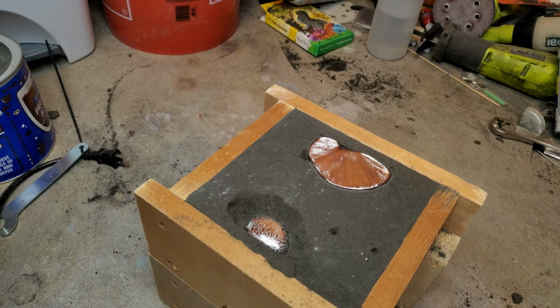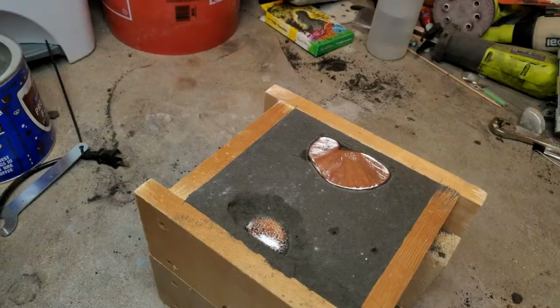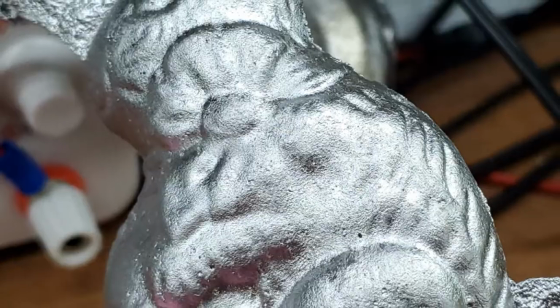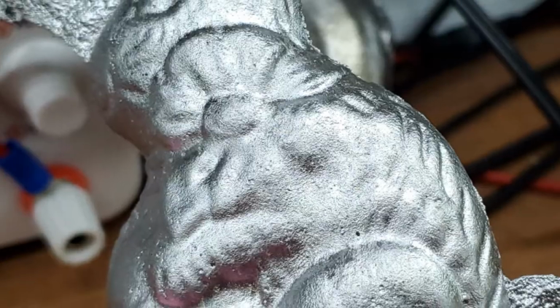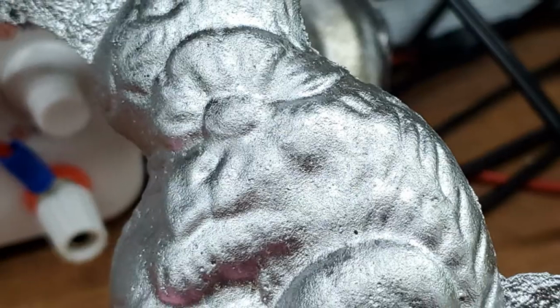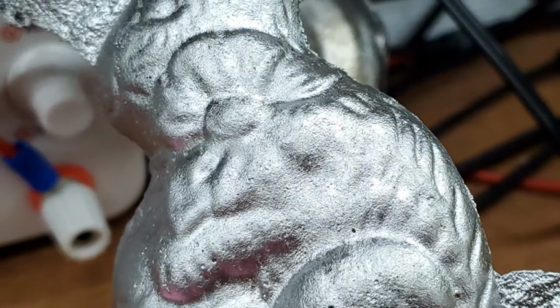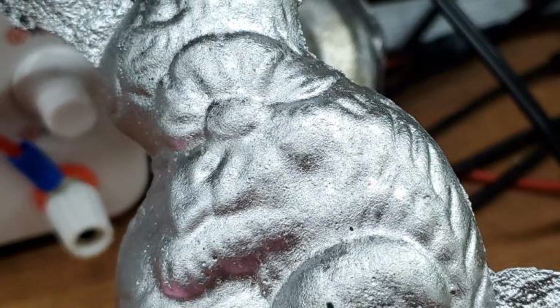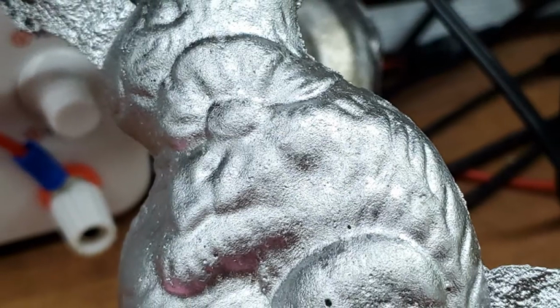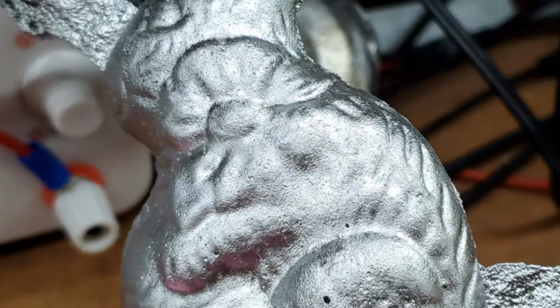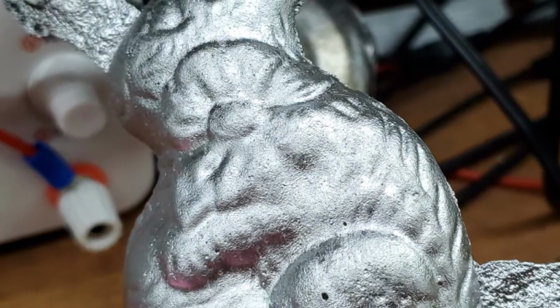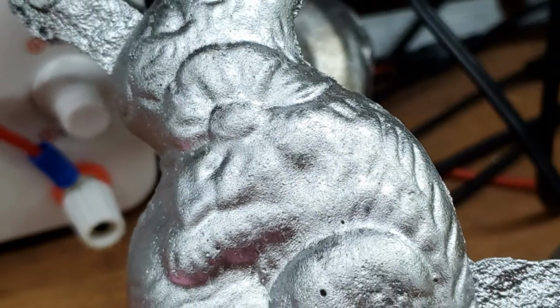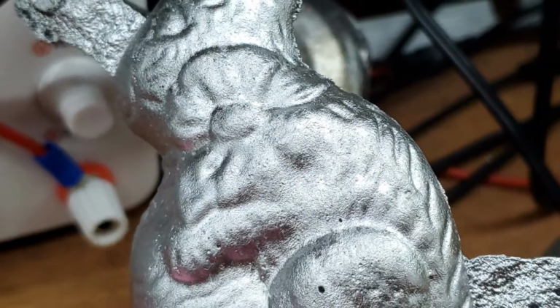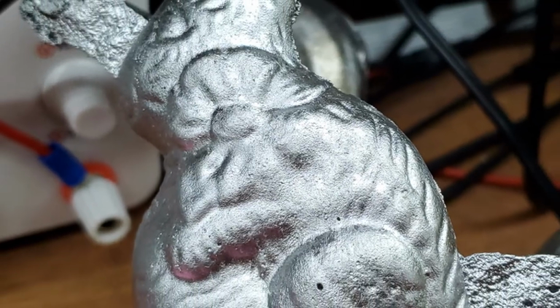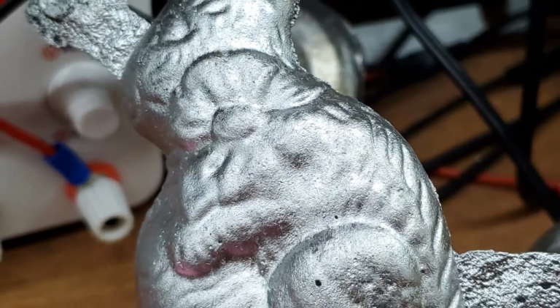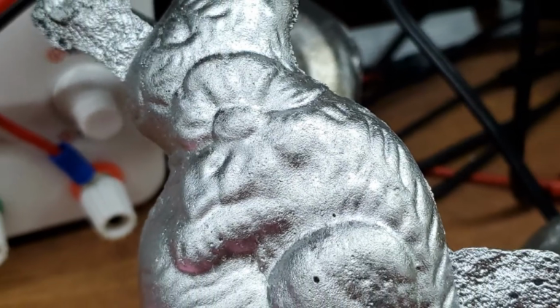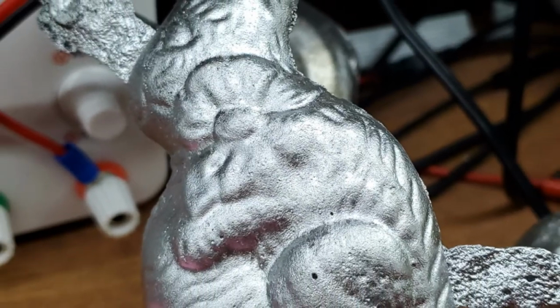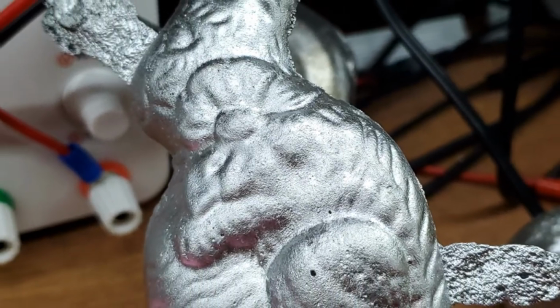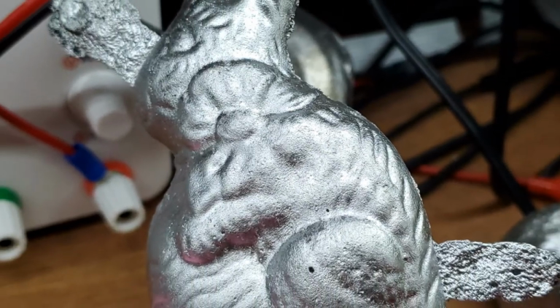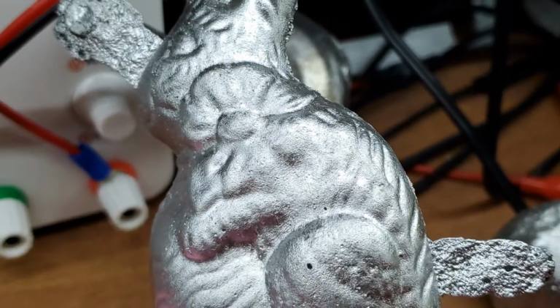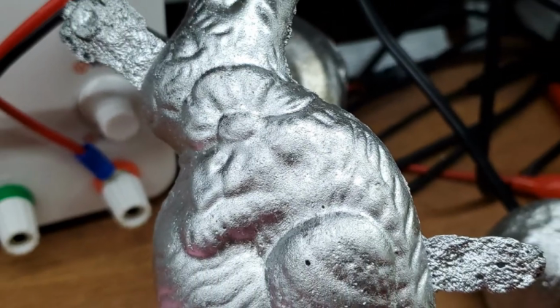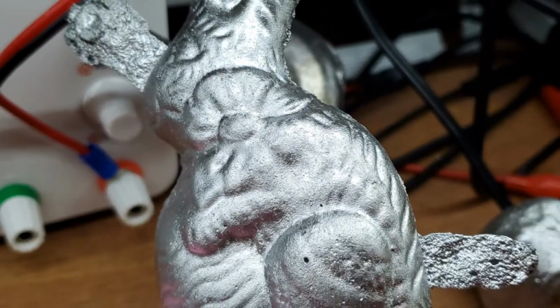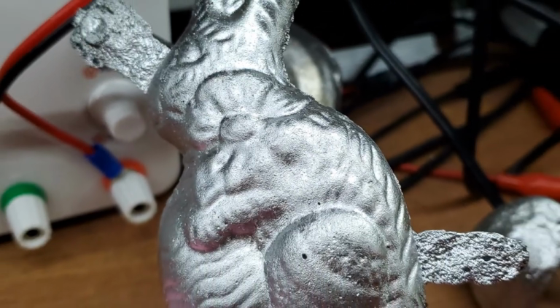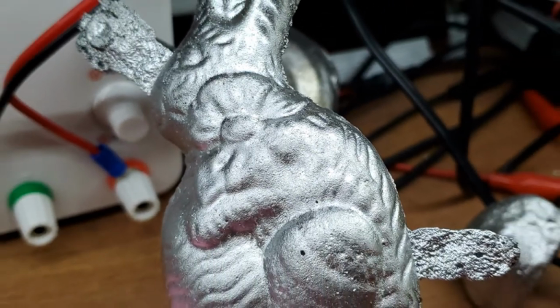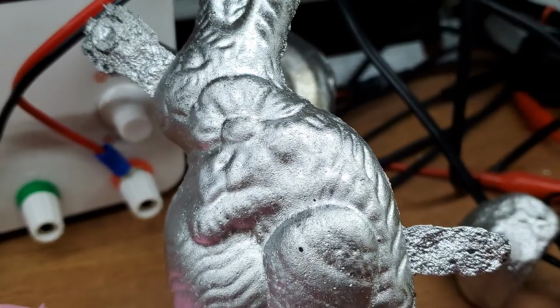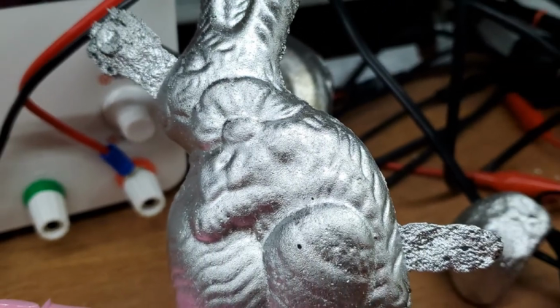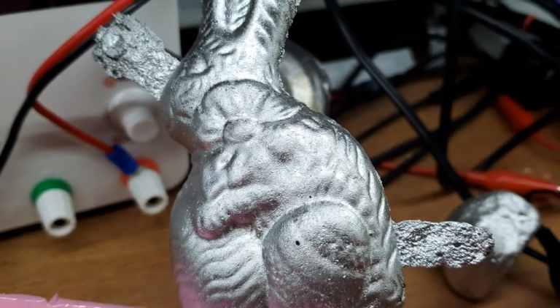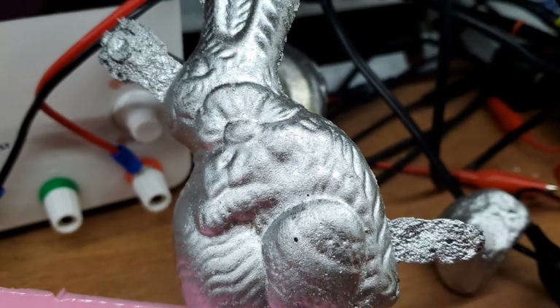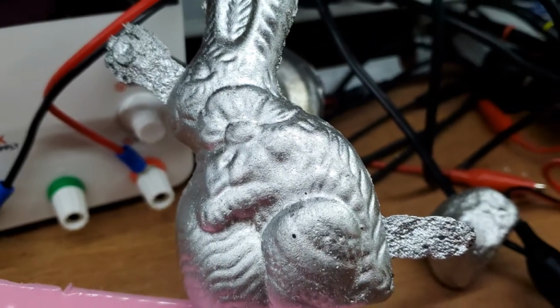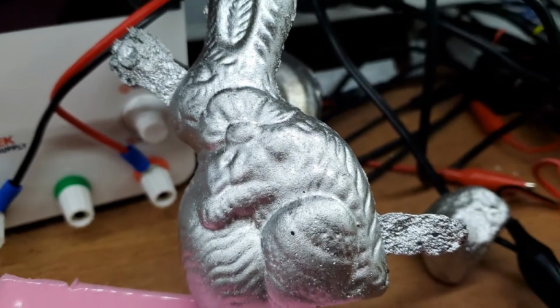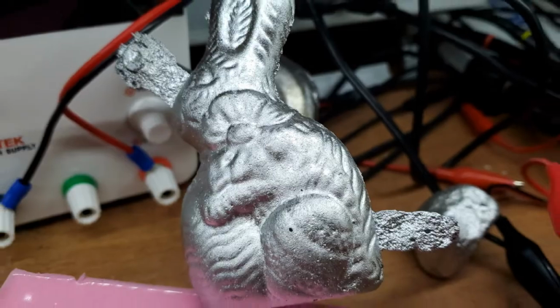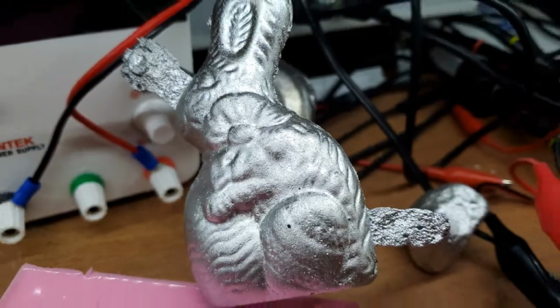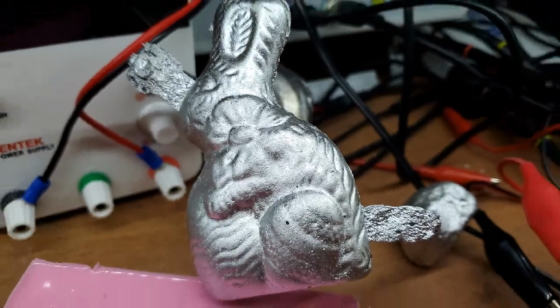It looks like the paint covered a lot of the details on the pattern. That's not what I want. Let's try it again.